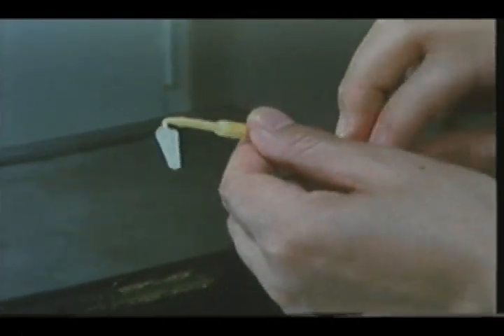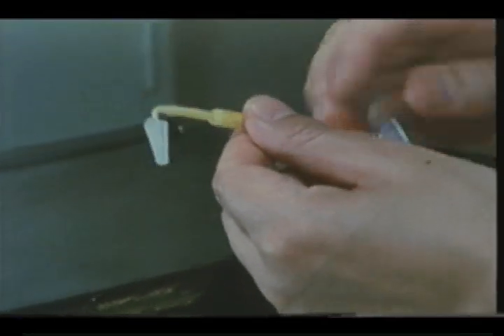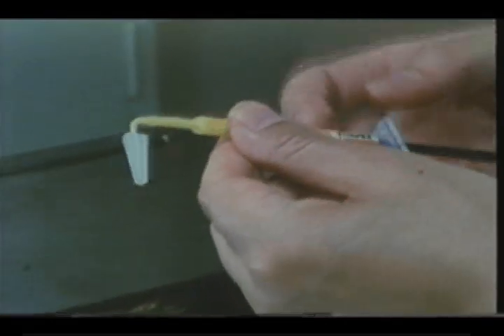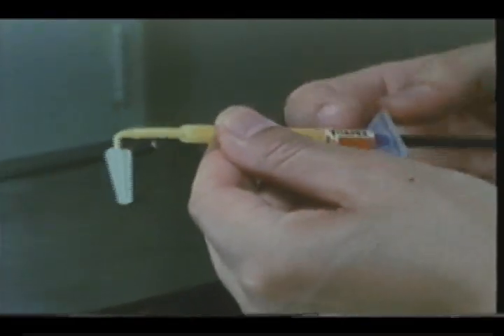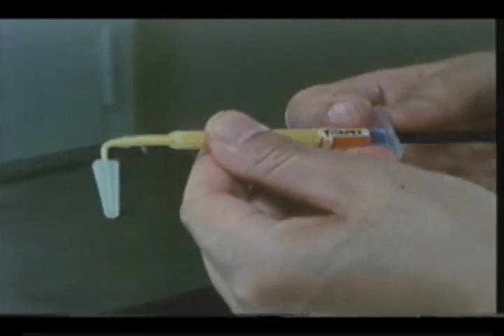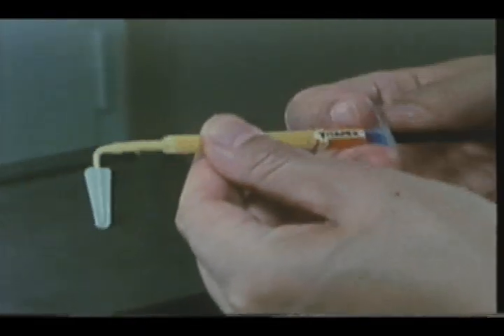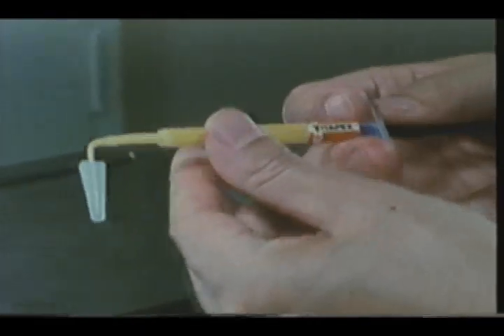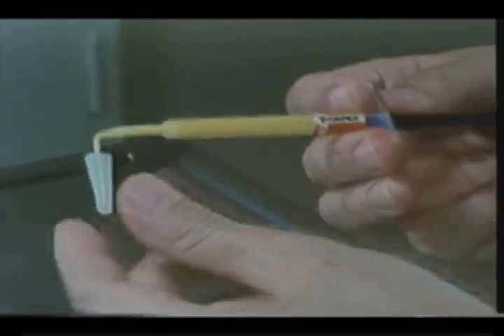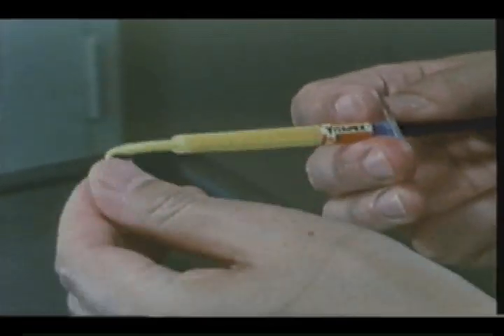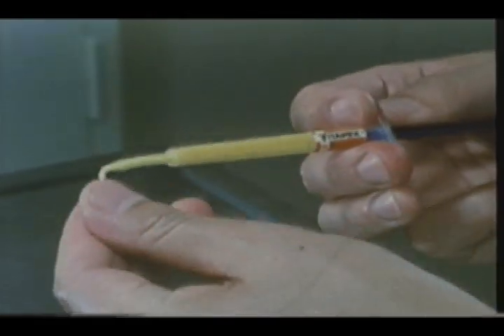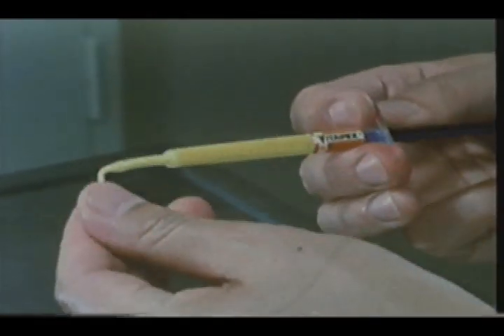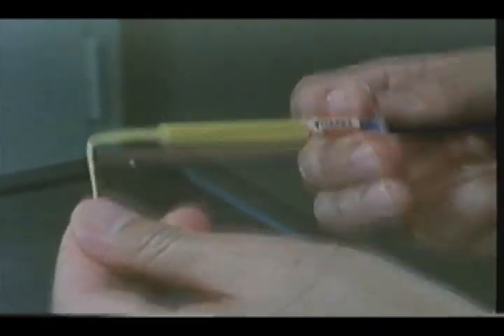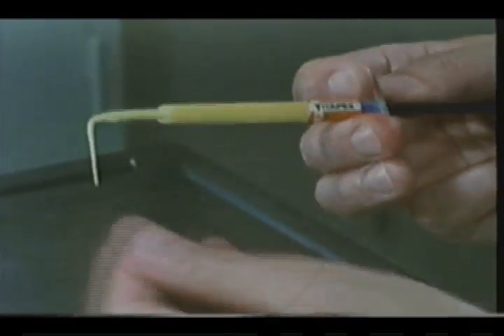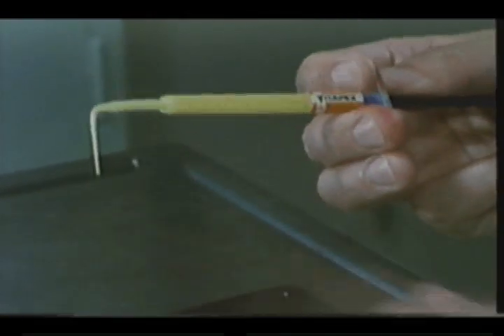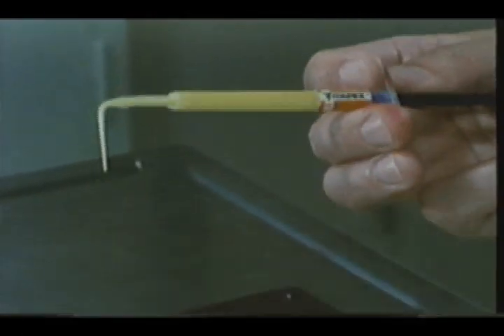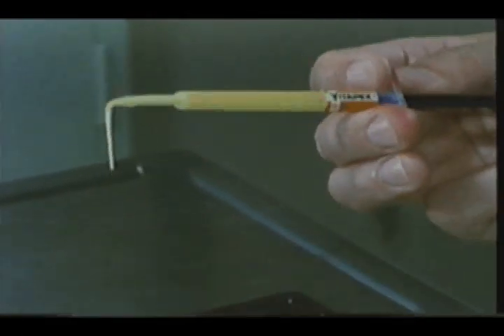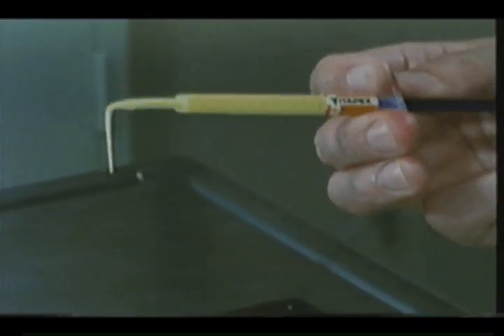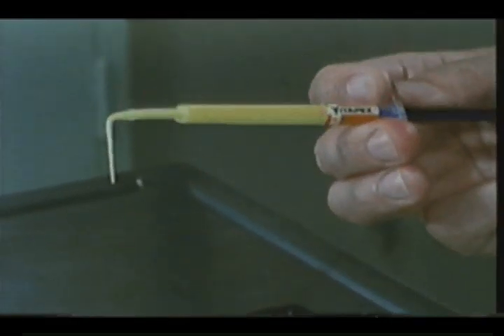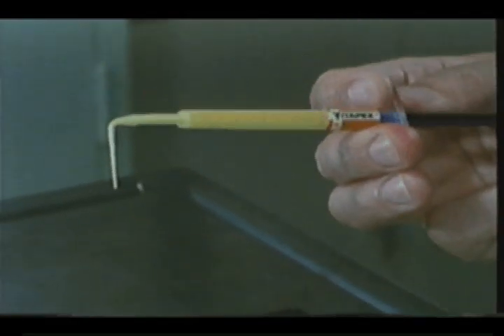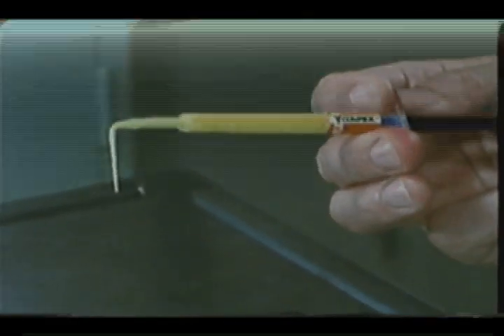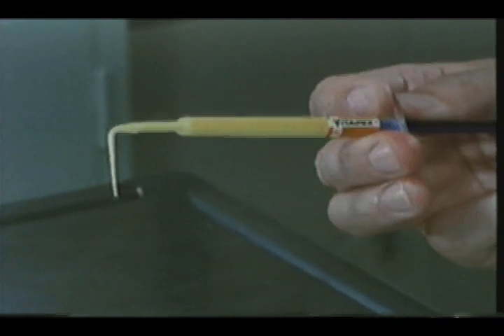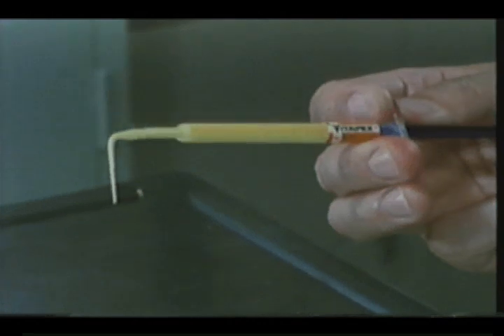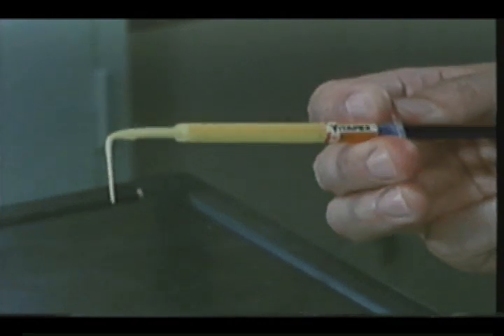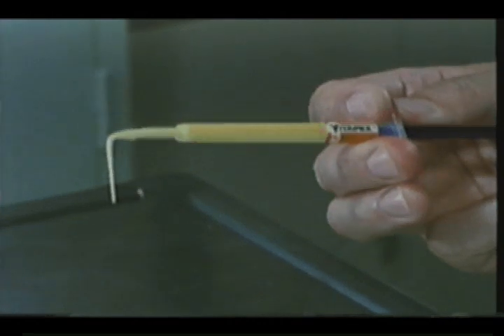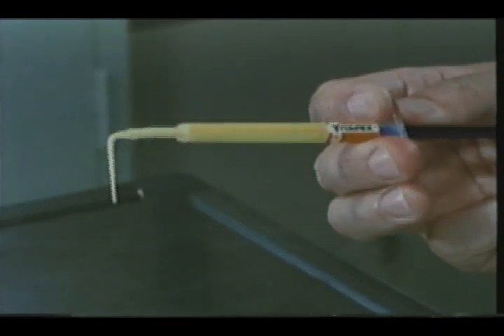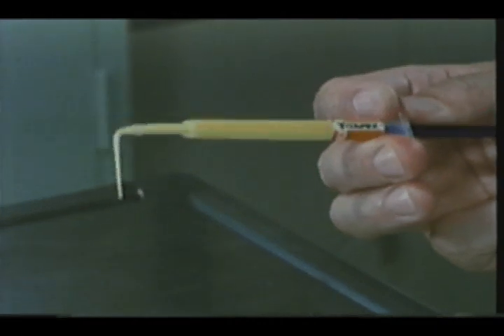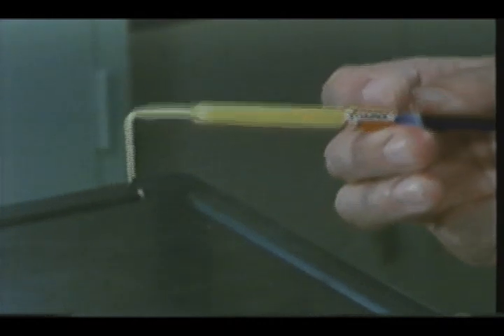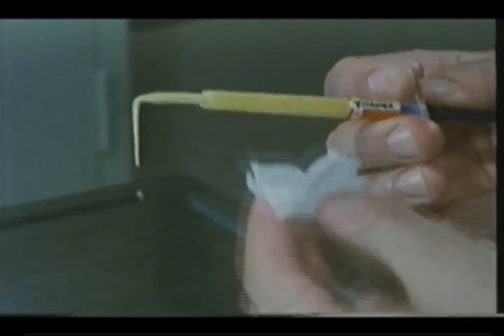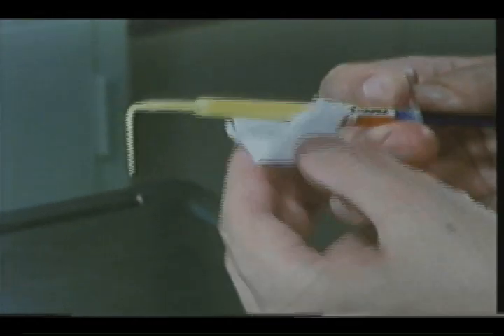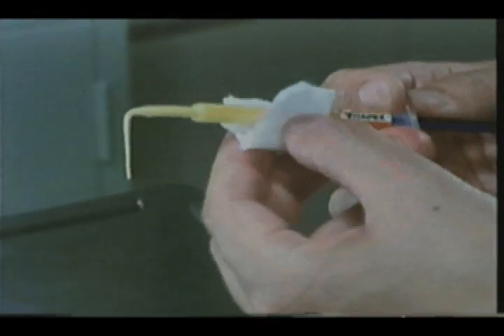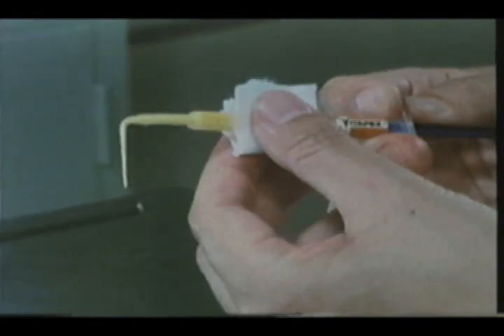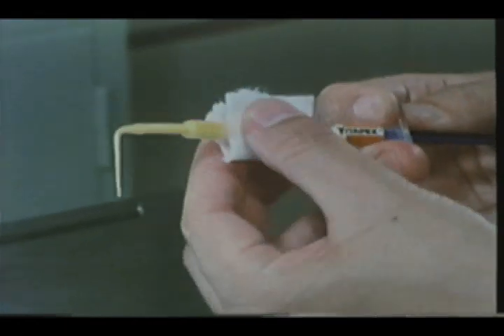Then, picking up the Vitapex syringe out of the black colored case, wipe all surfaces of the syringe with cotton gauze dipped in alcohol.